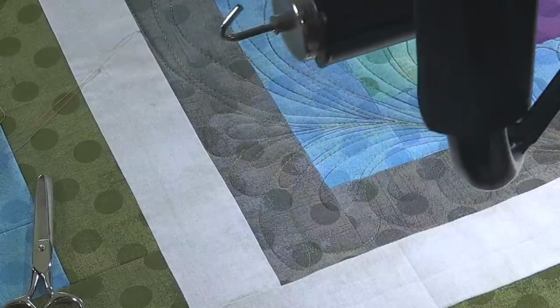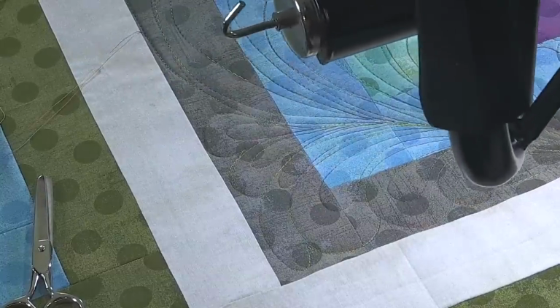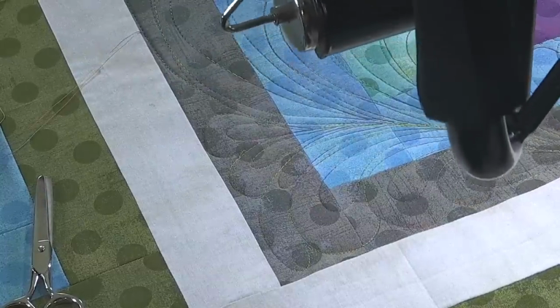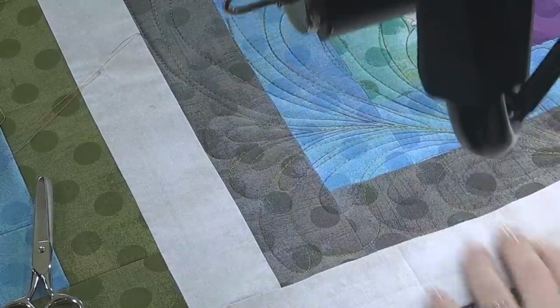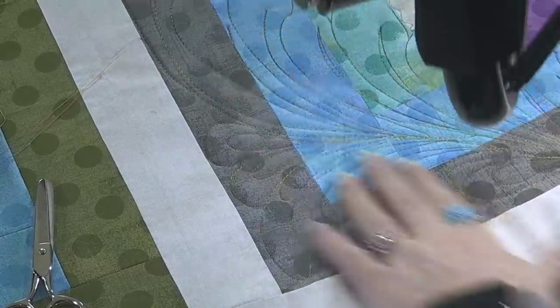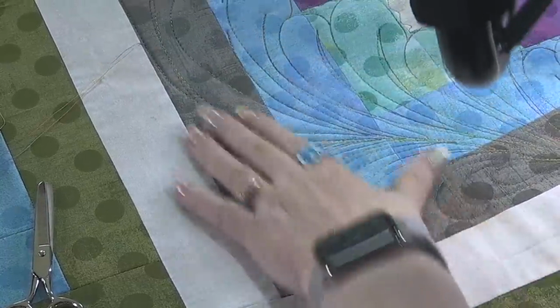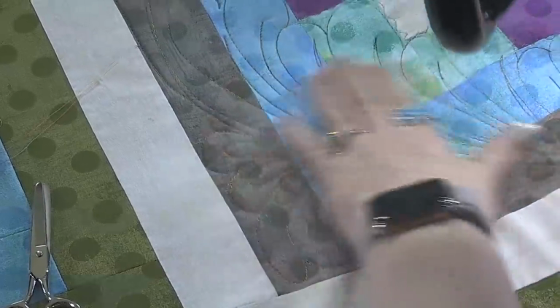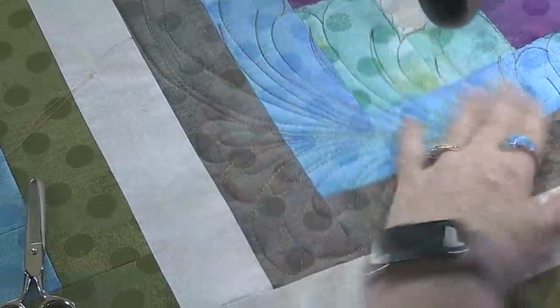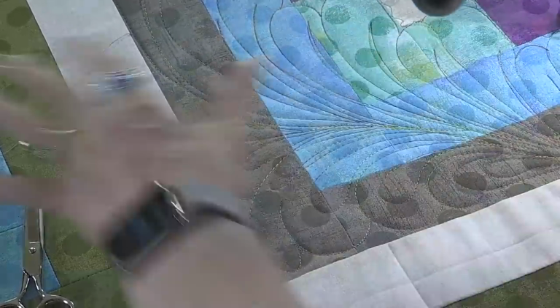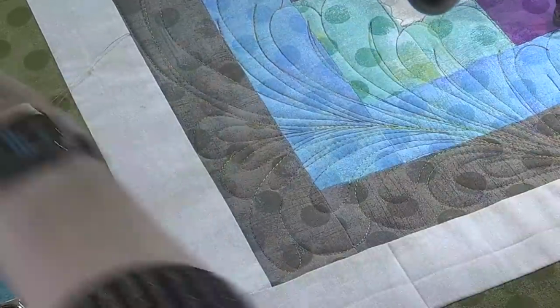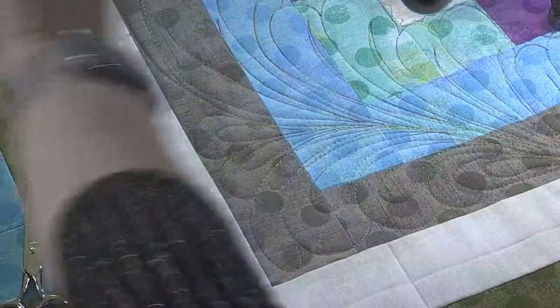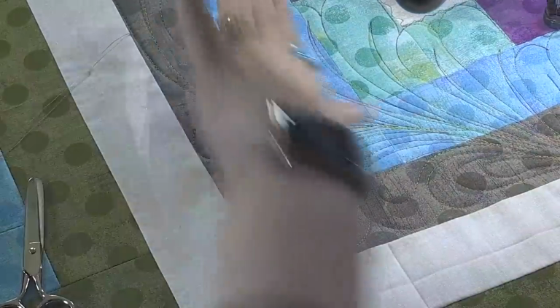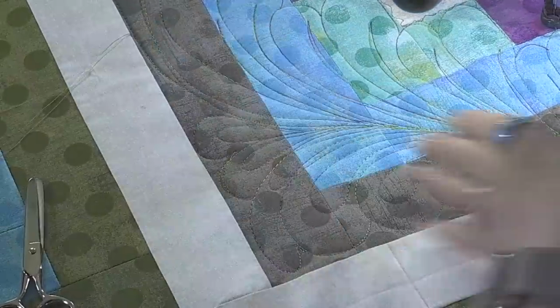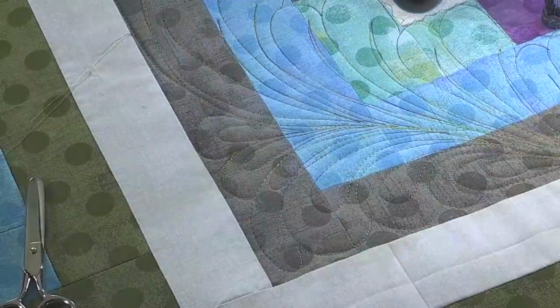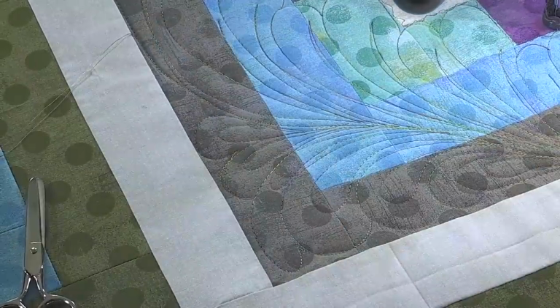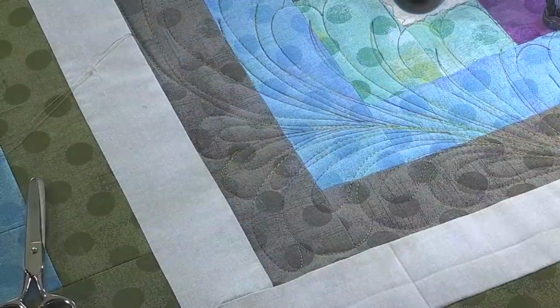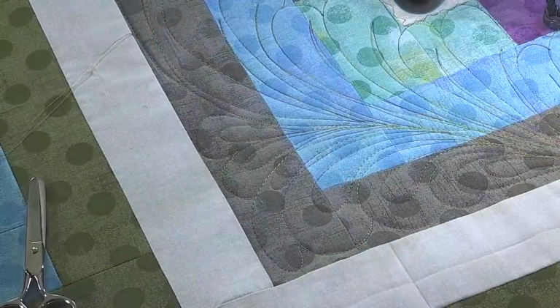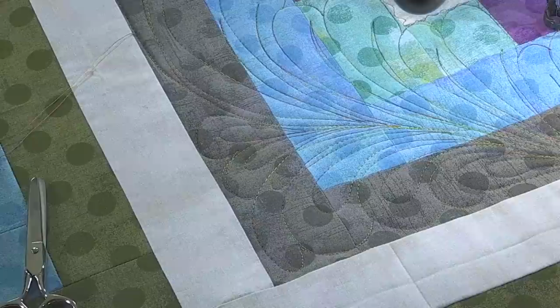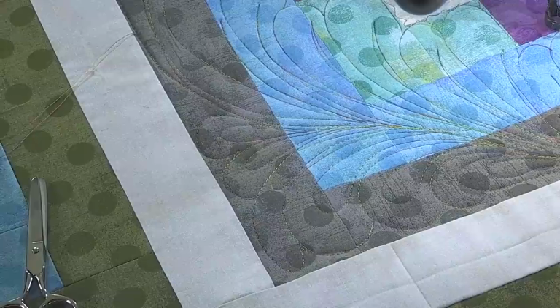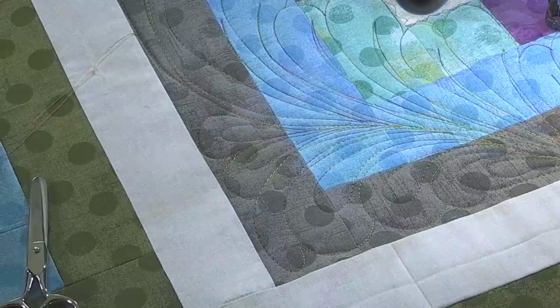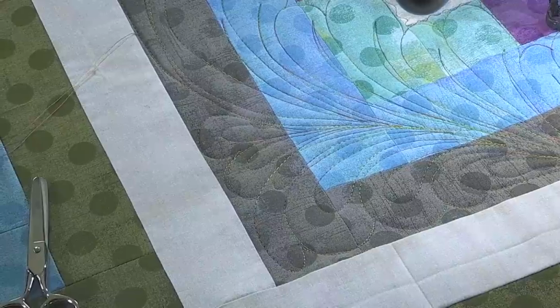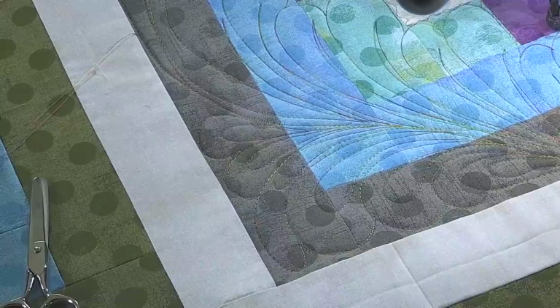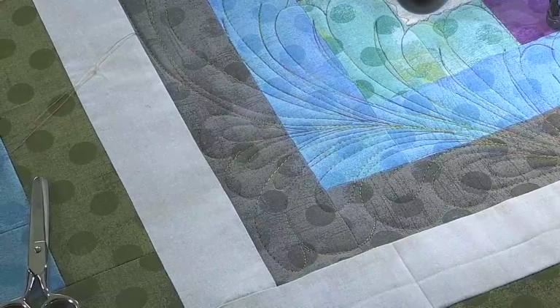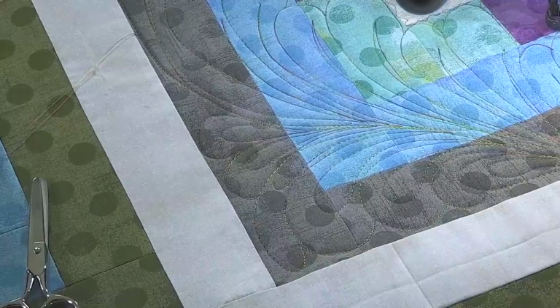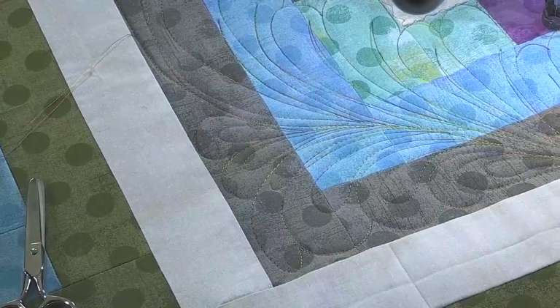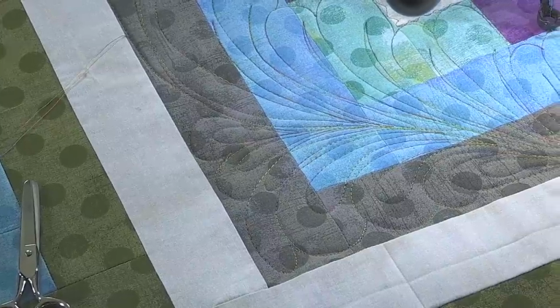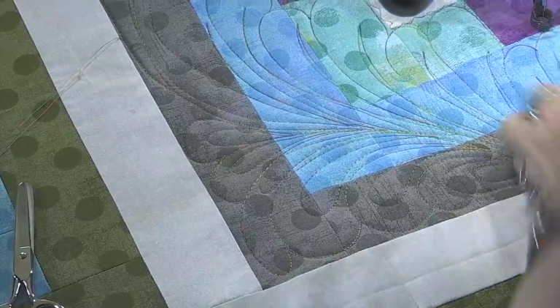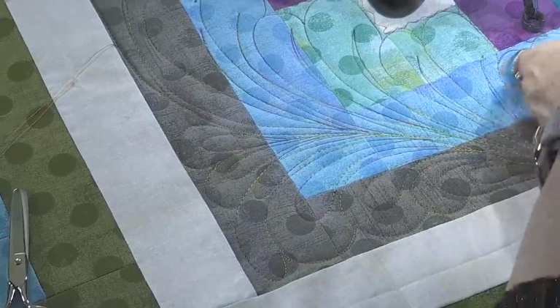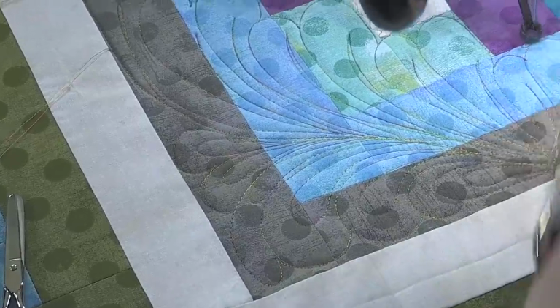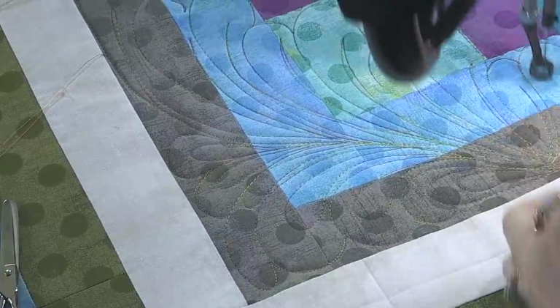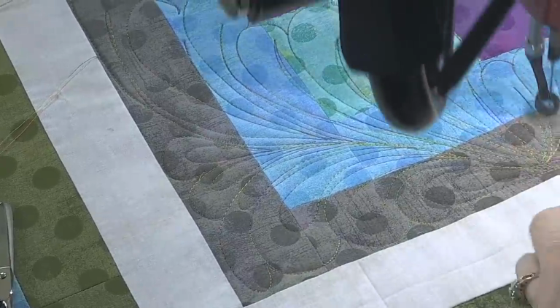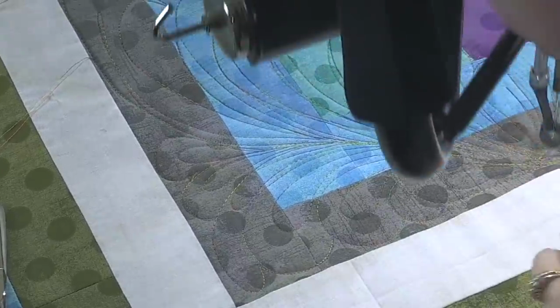That would be just wavy on the quilt, like this example we have here.